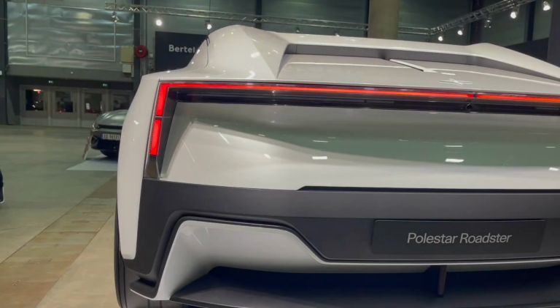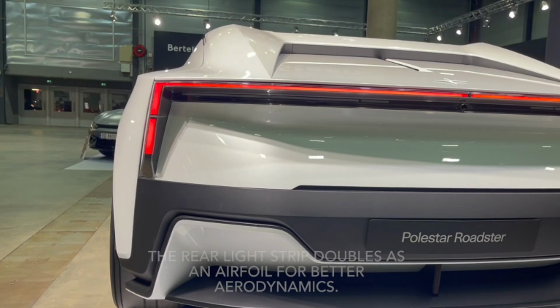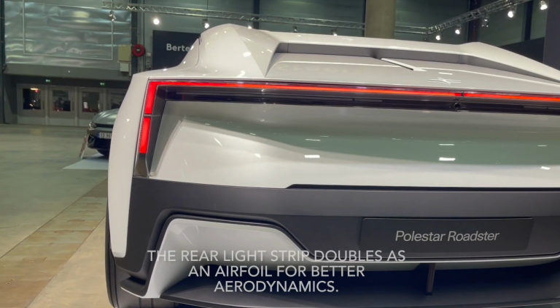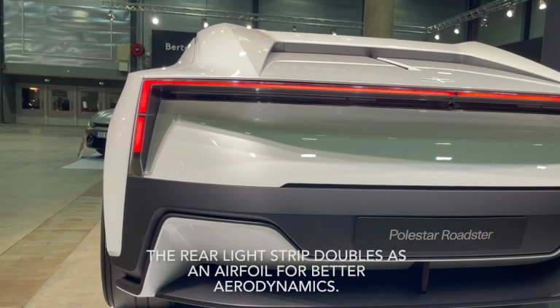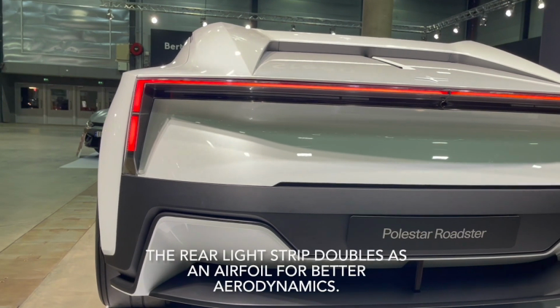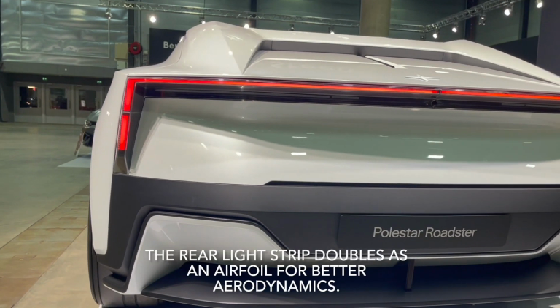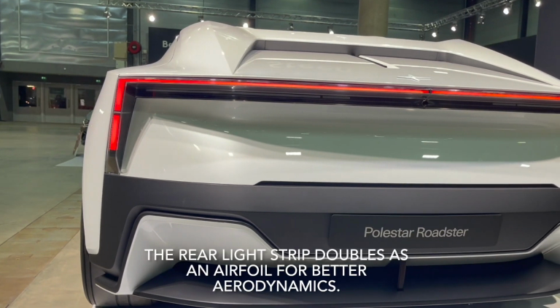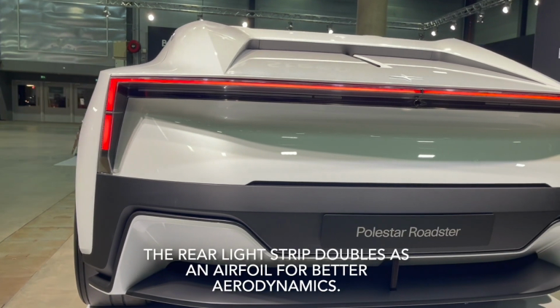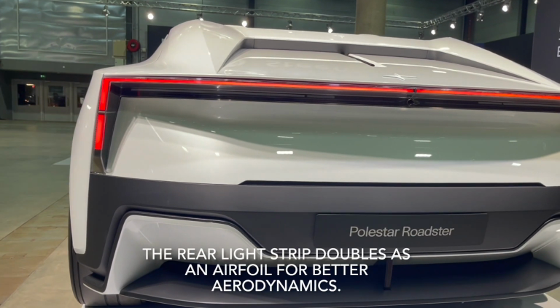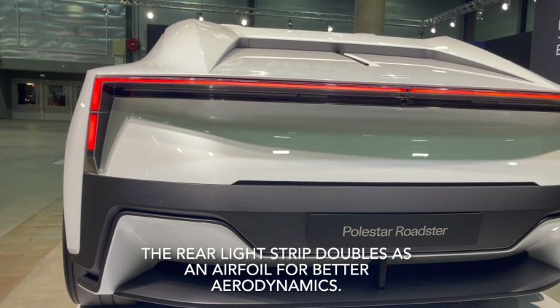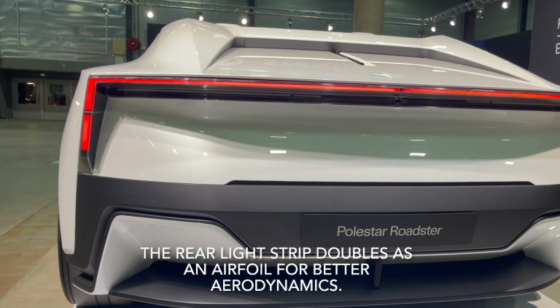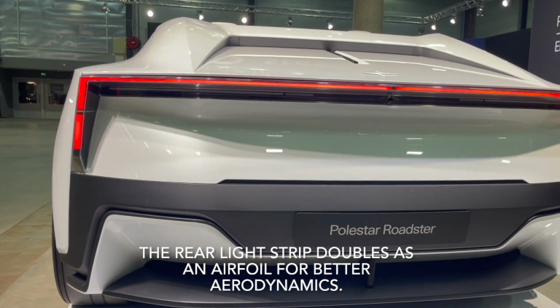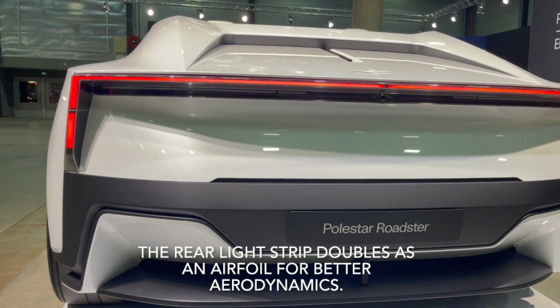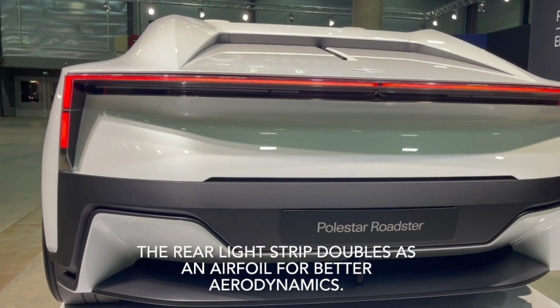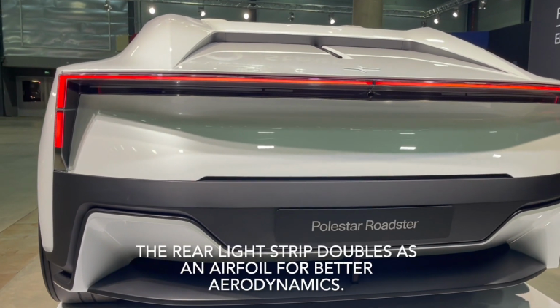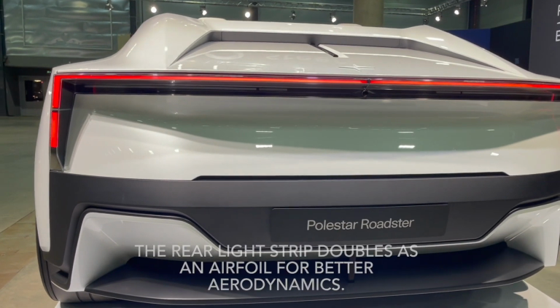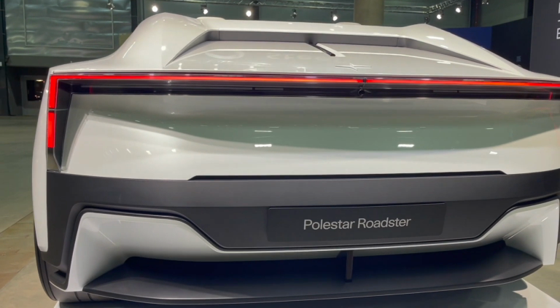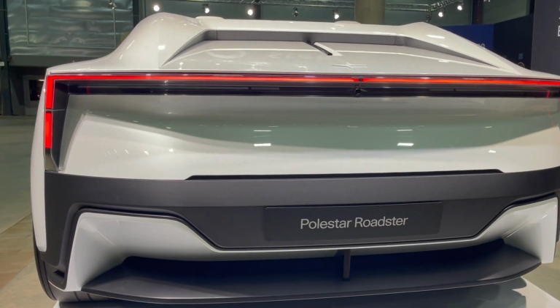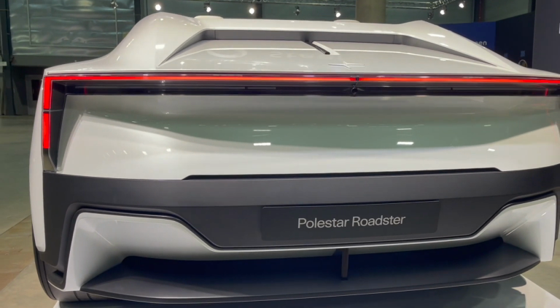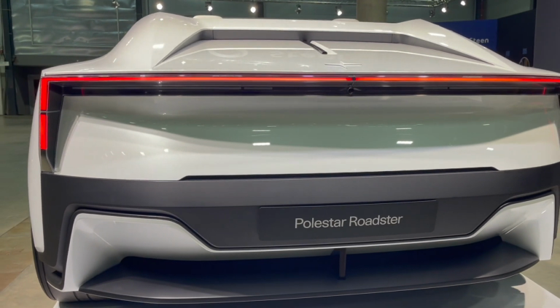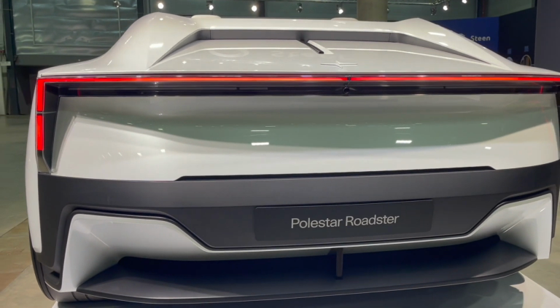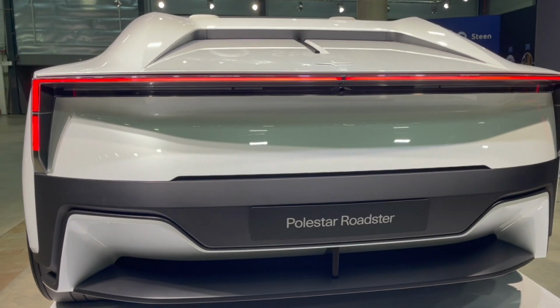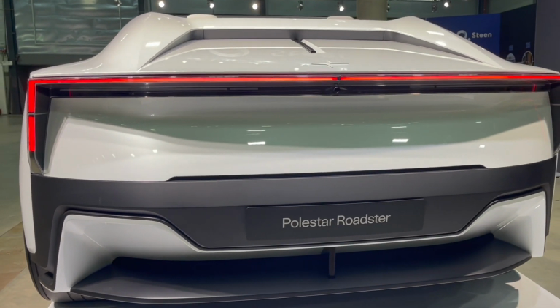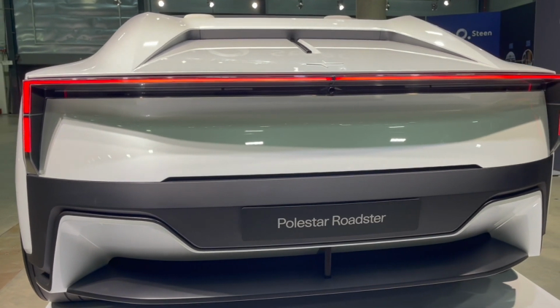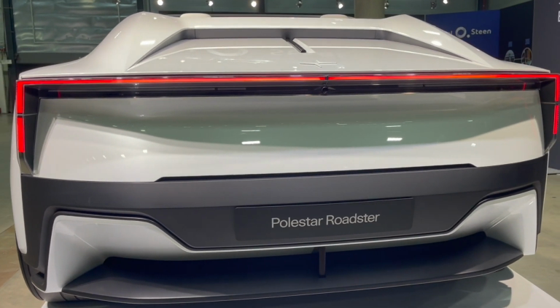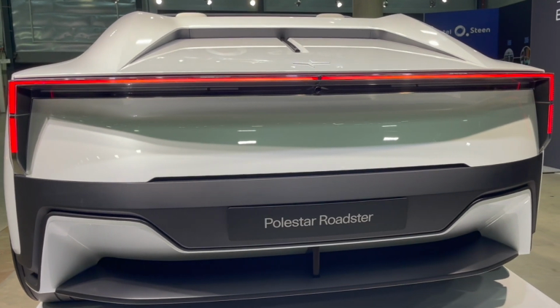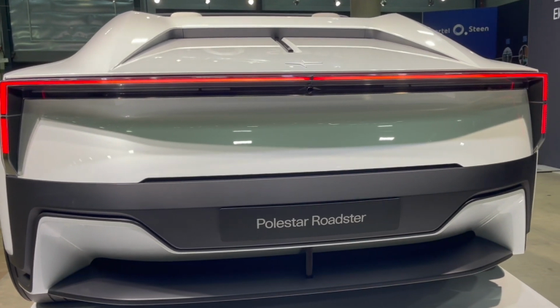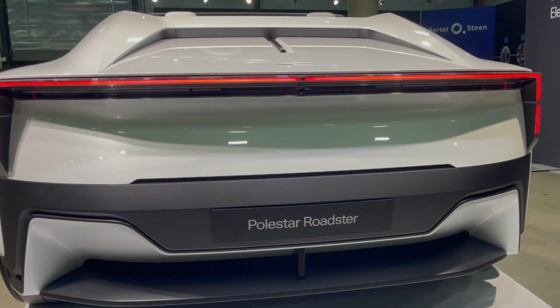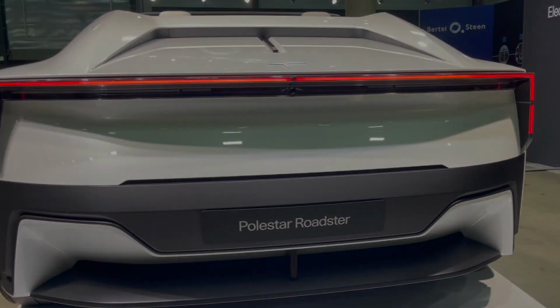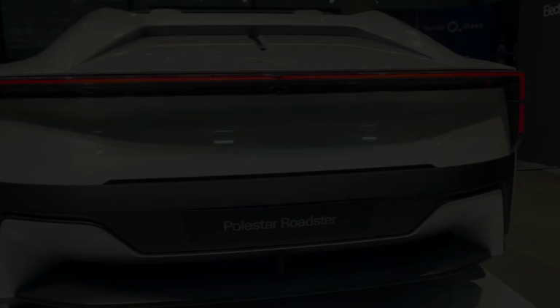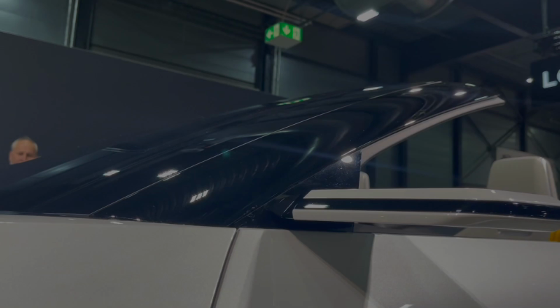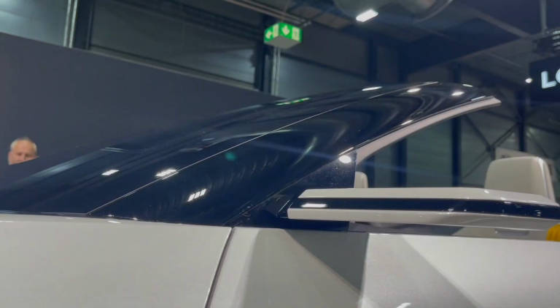The rear light strip doubles as an airfoil for better aerodynamics.